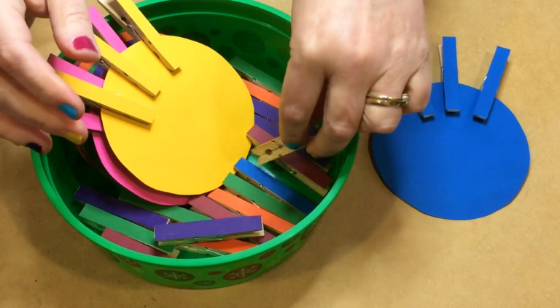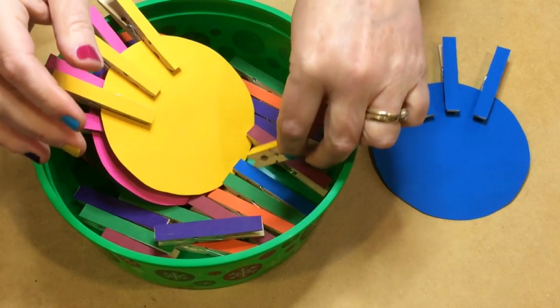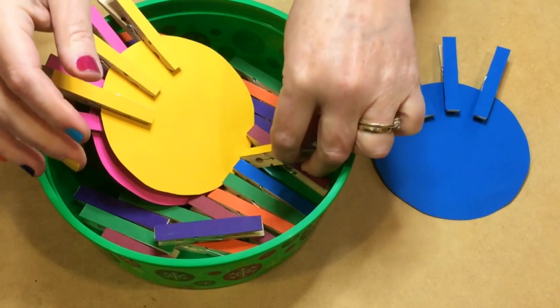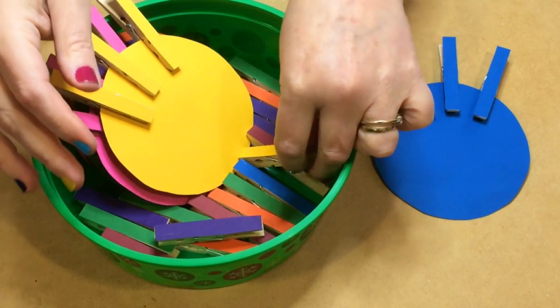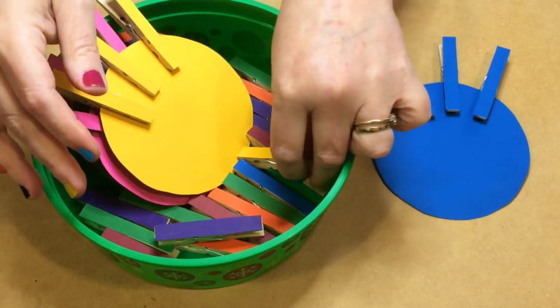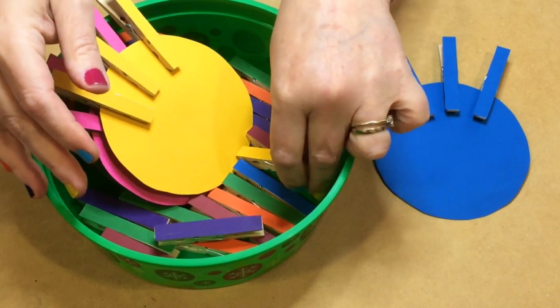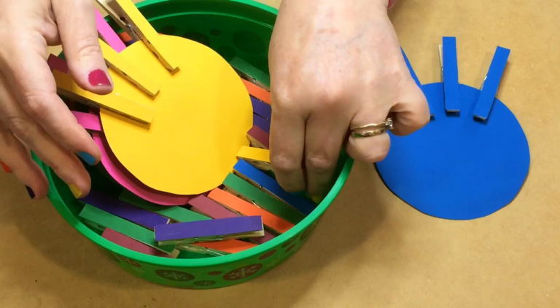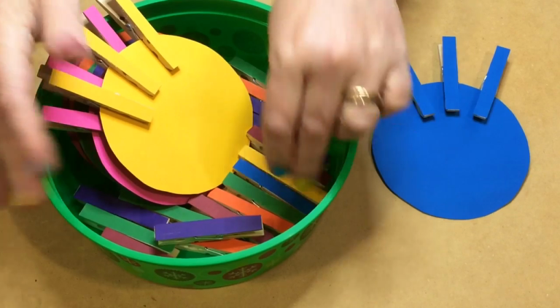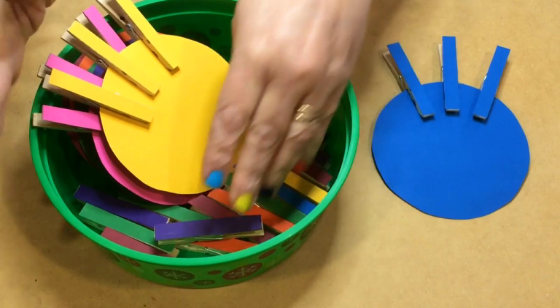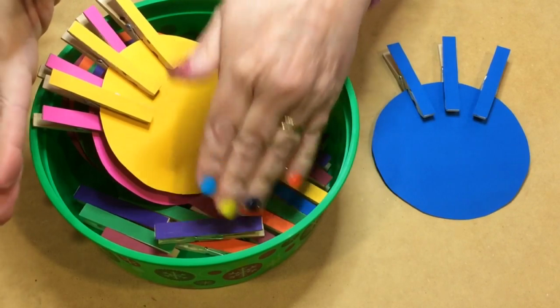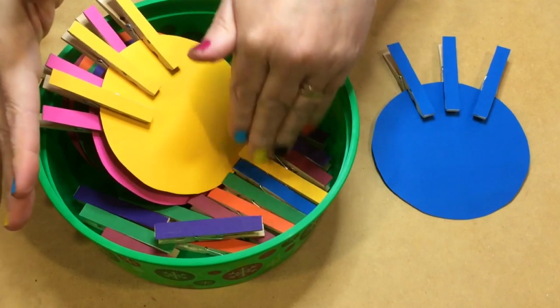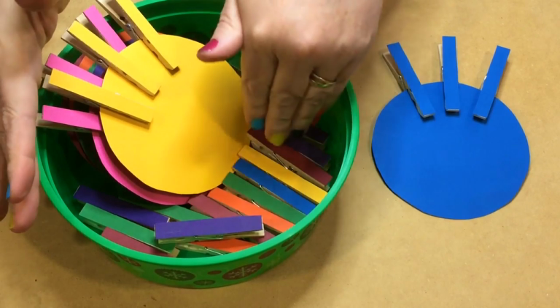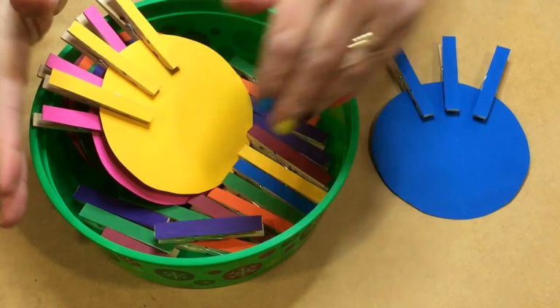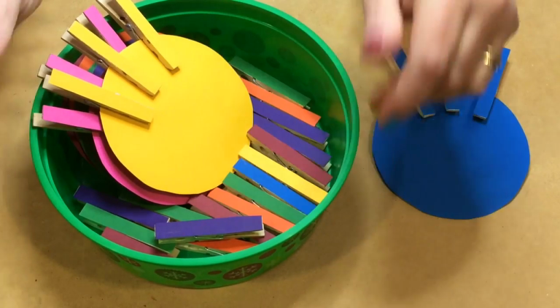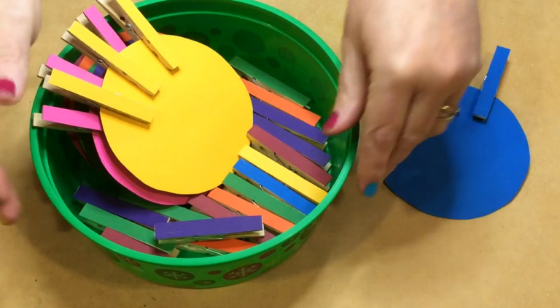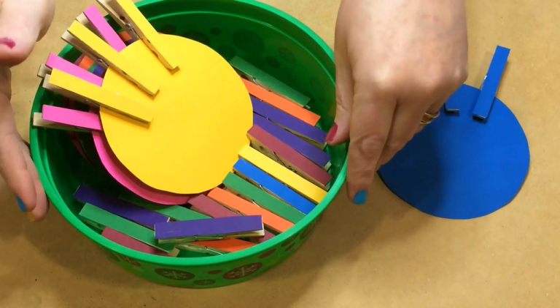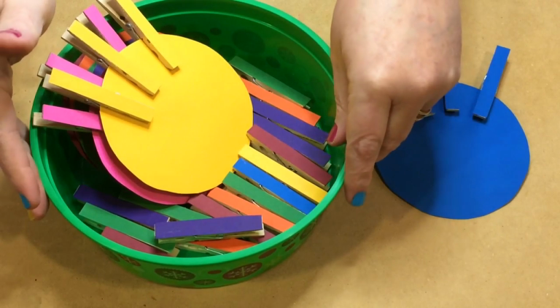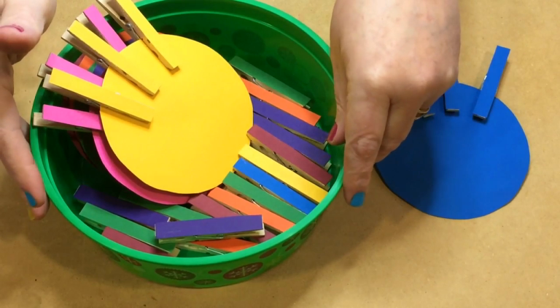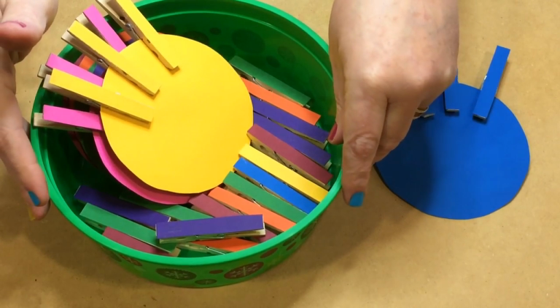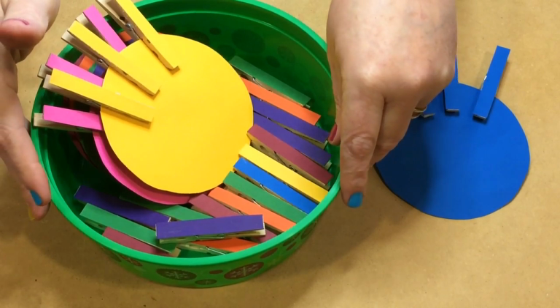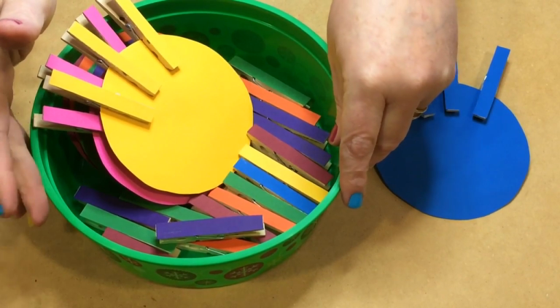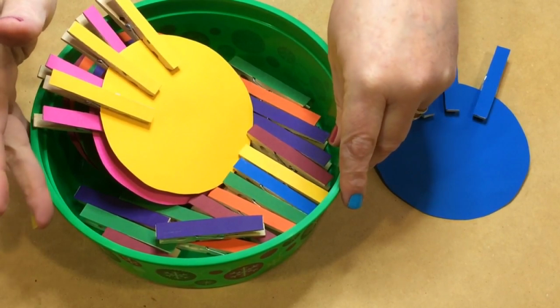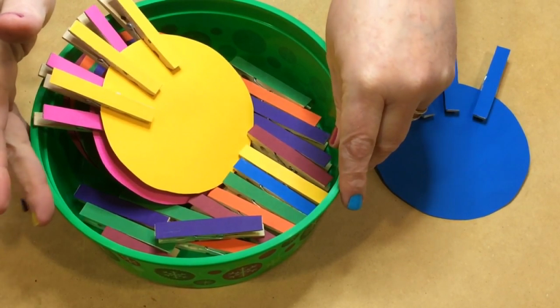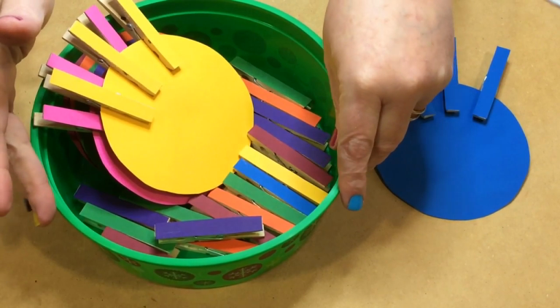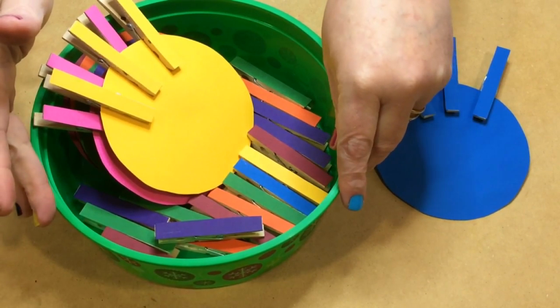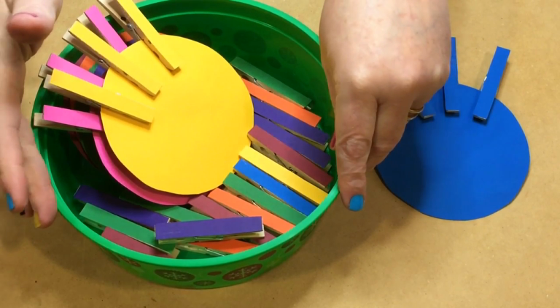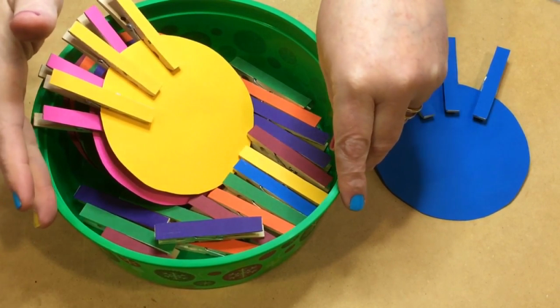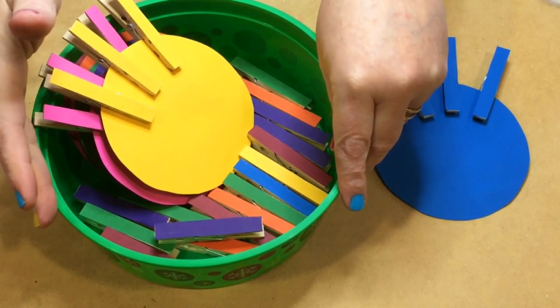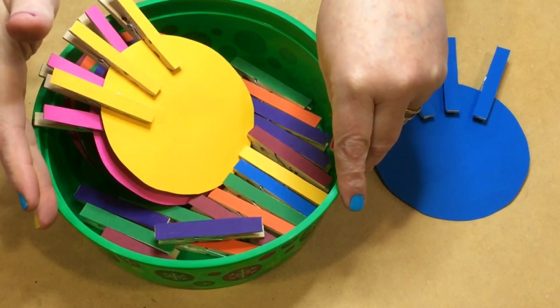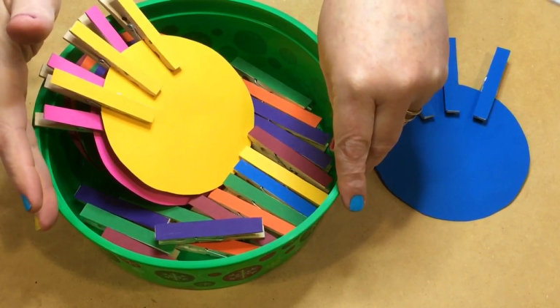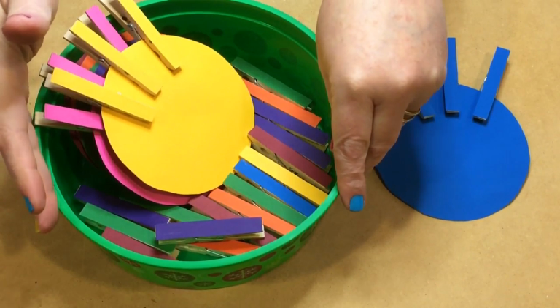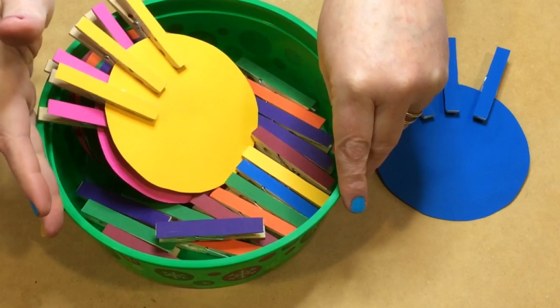It was very easy to set up. It's kind of time consuming to do the clothespins, but I really feel this is a great activity.